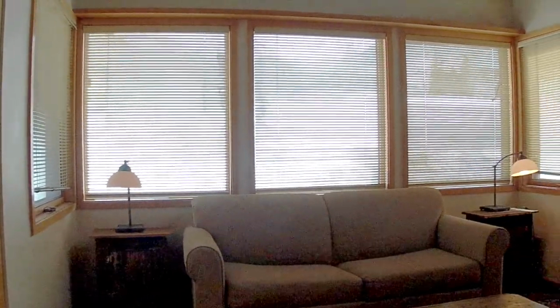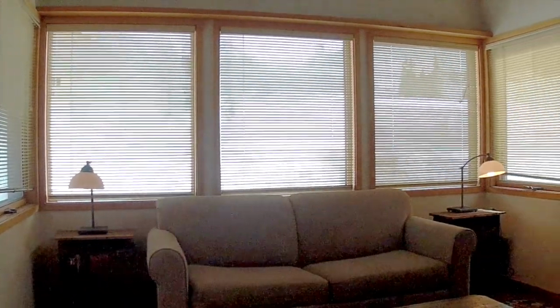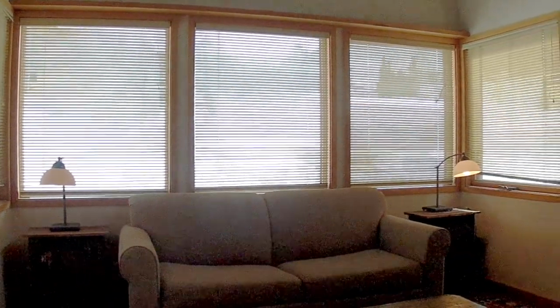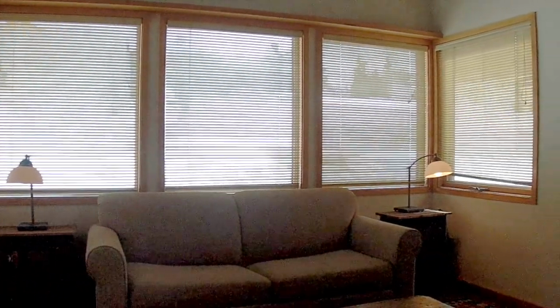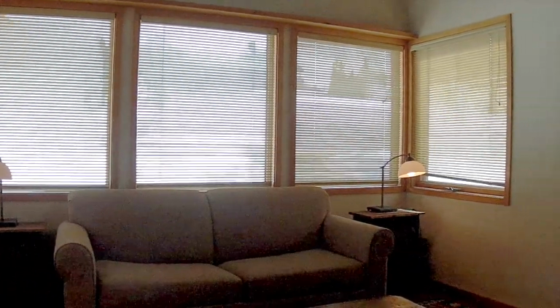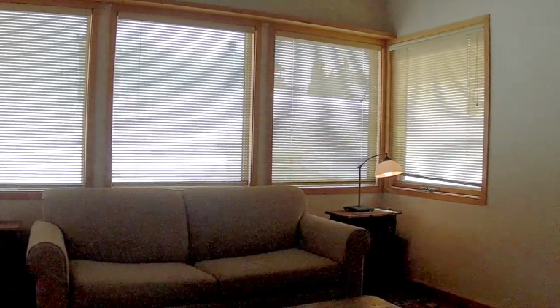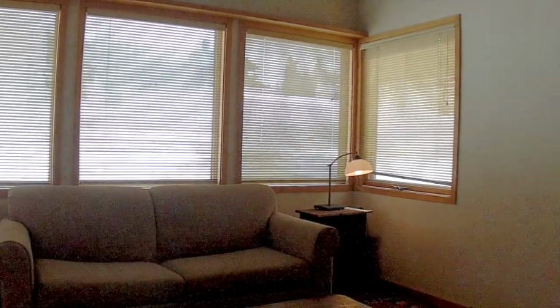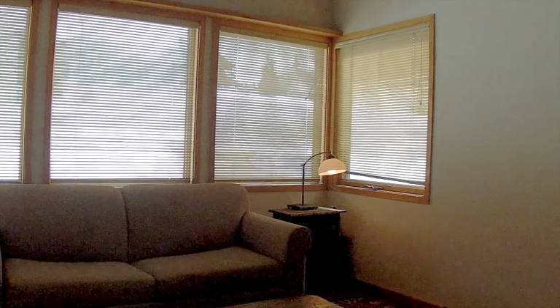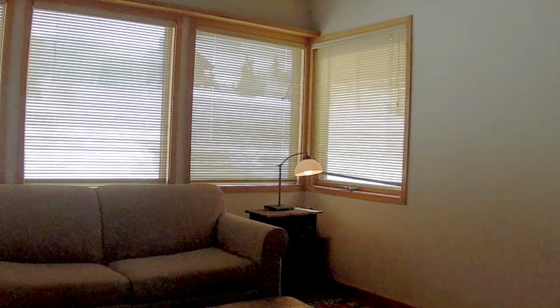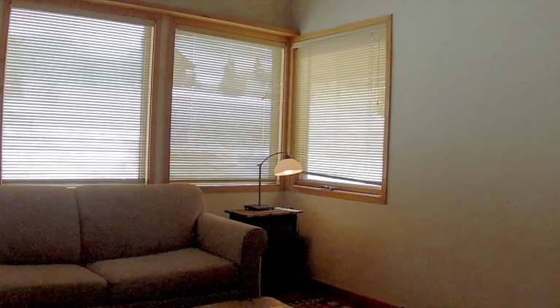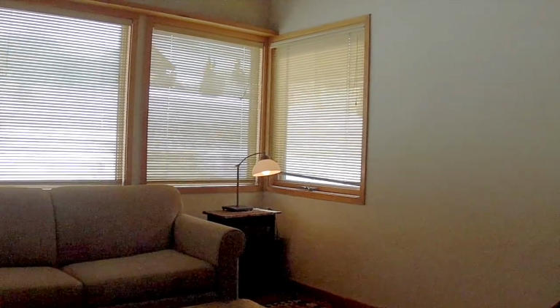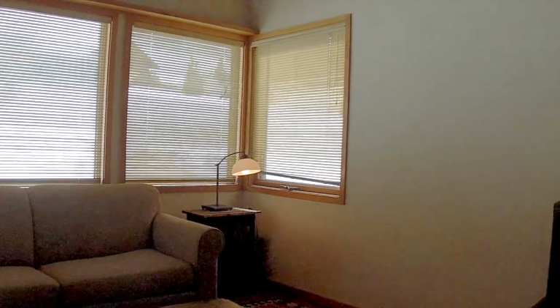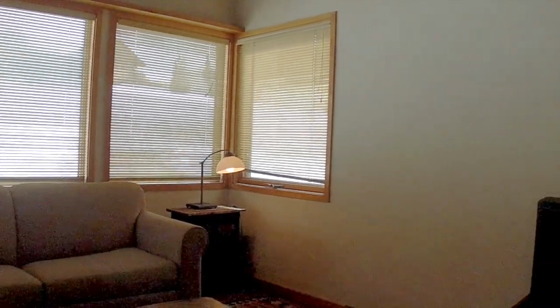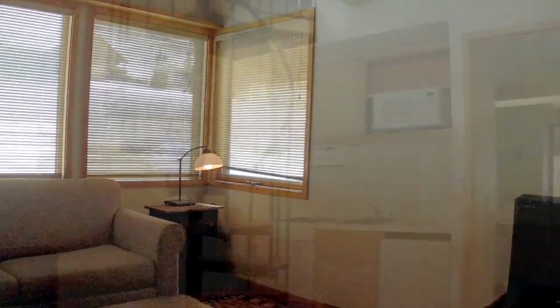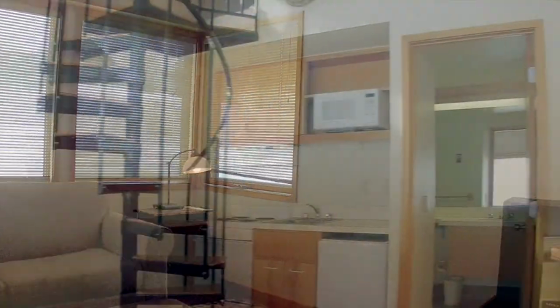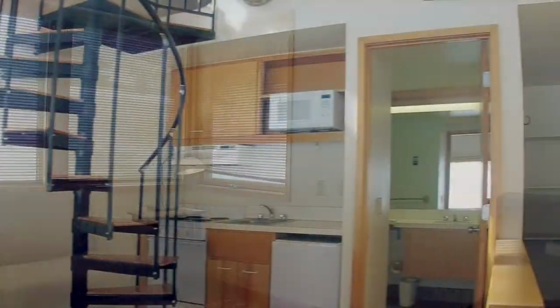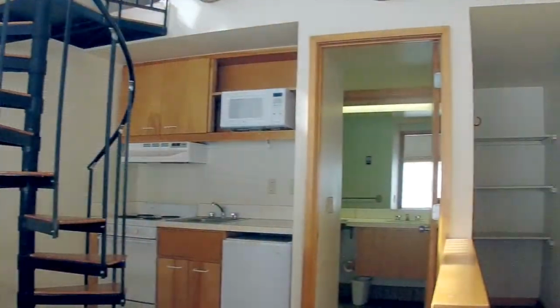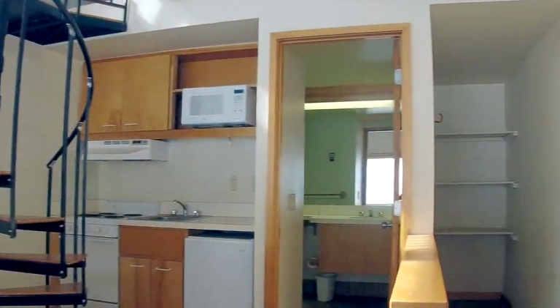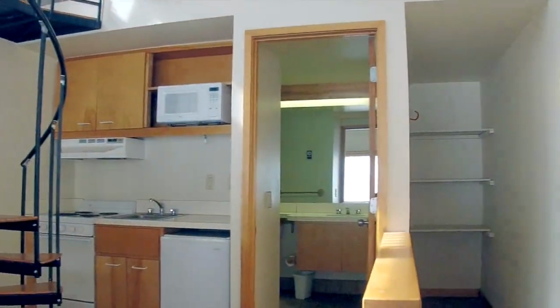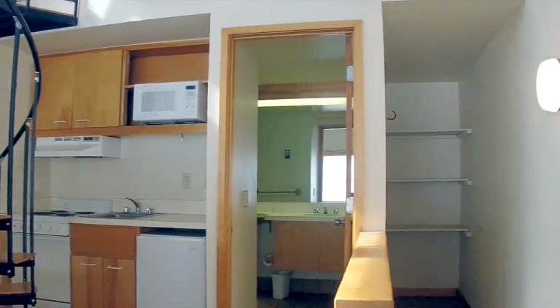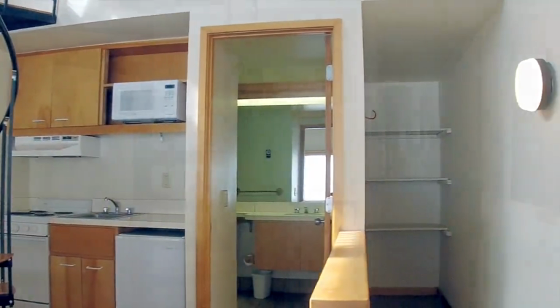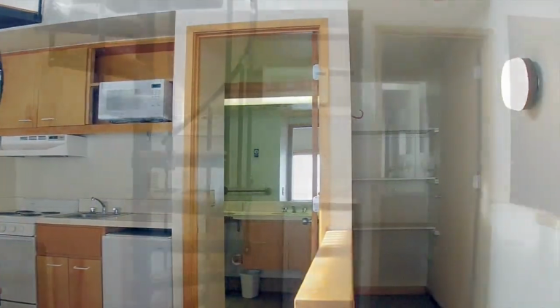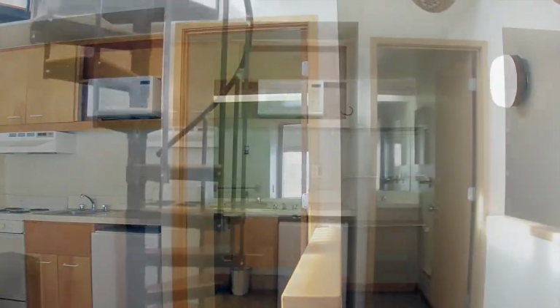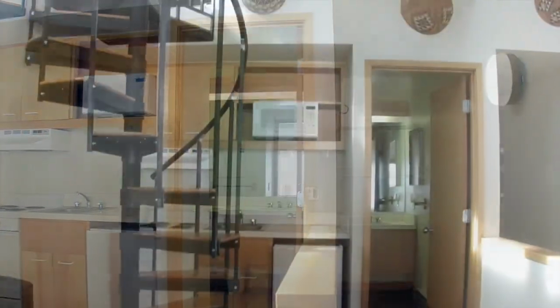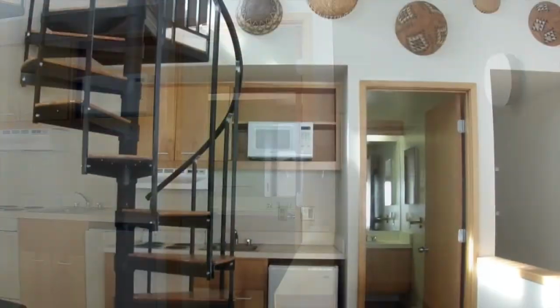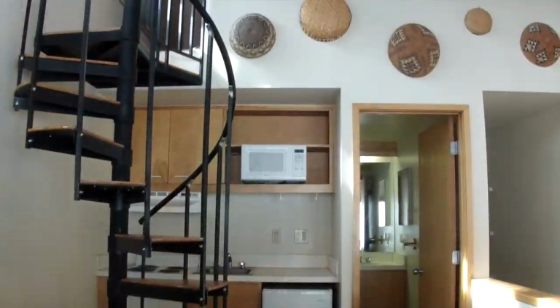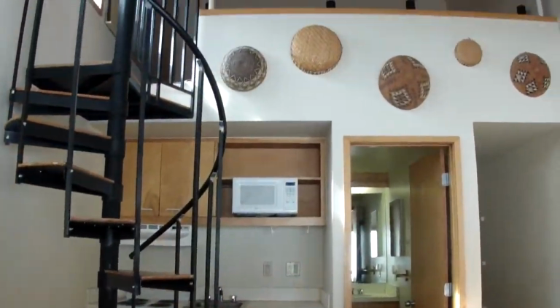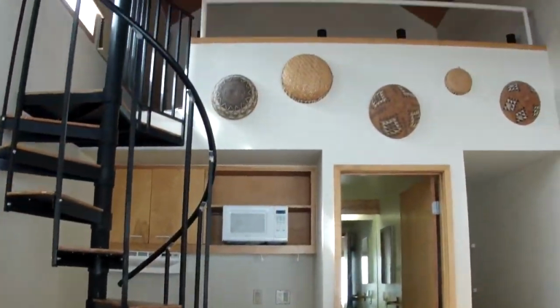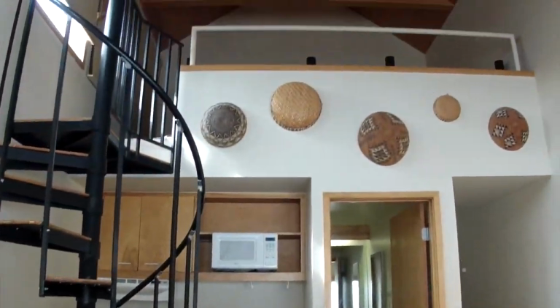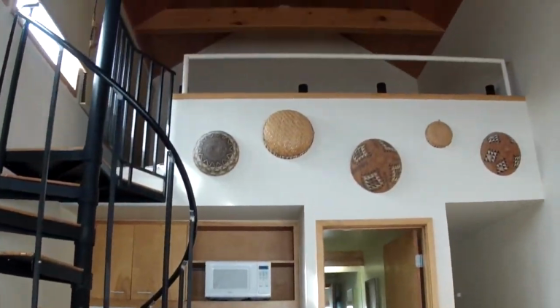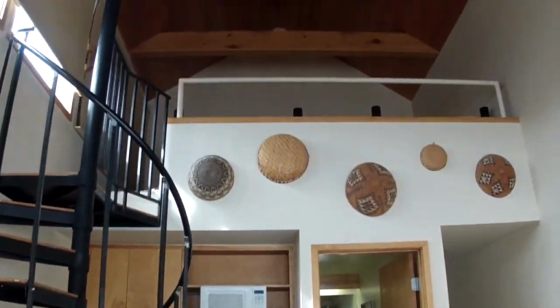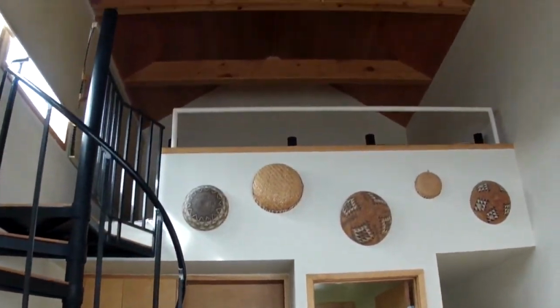There's also a fourth bedroom that serves as an apartment. Notice the high vaulted ceilings and exposed beams.